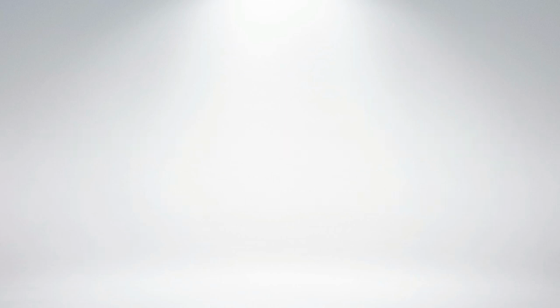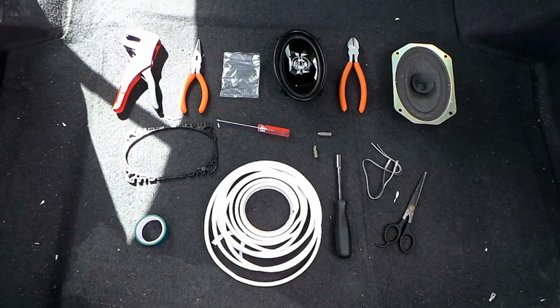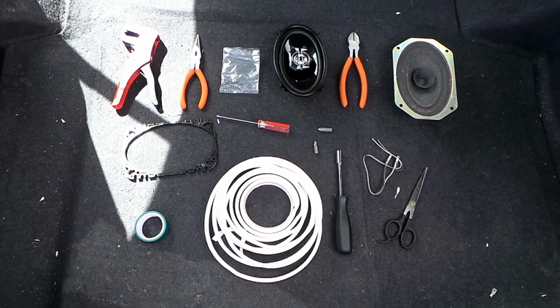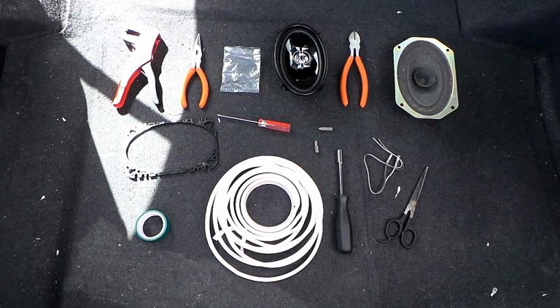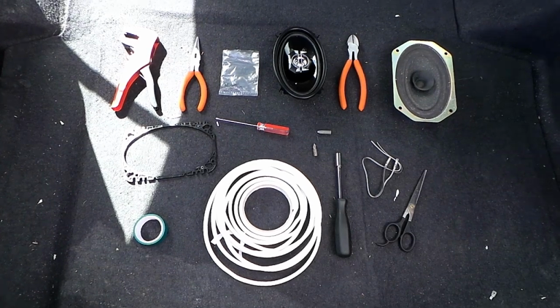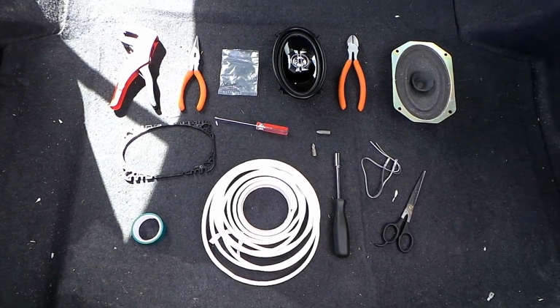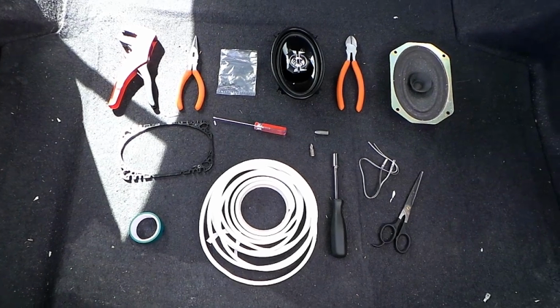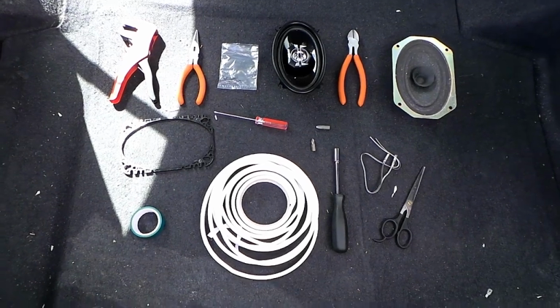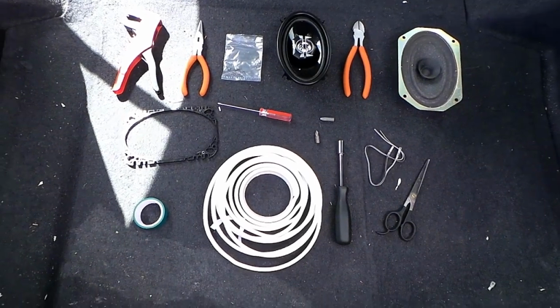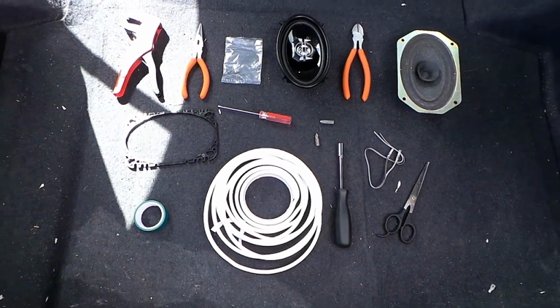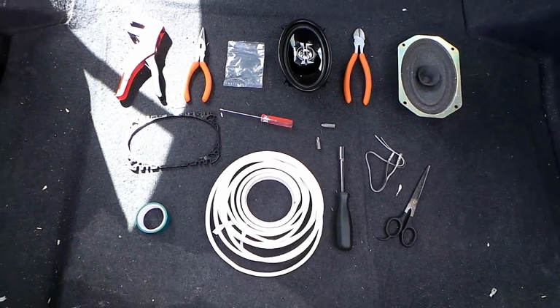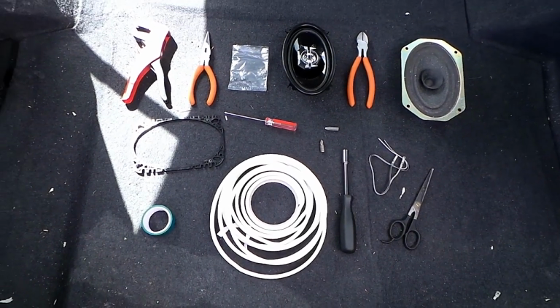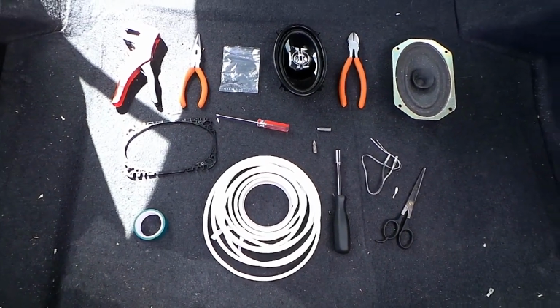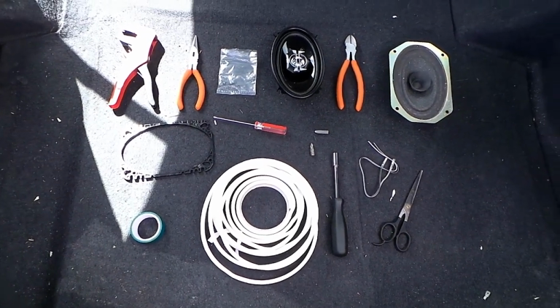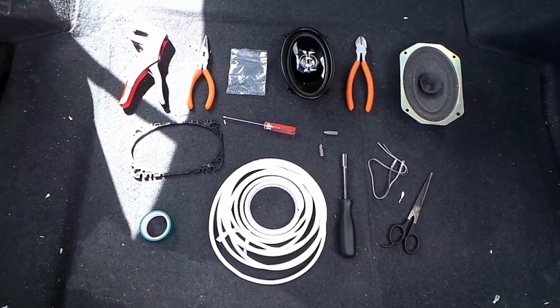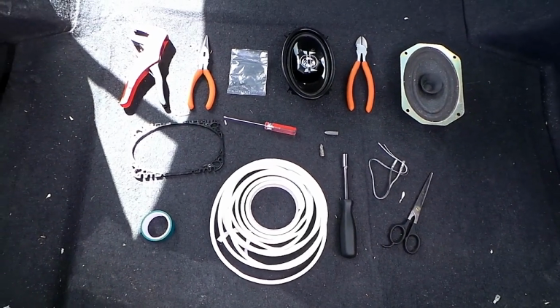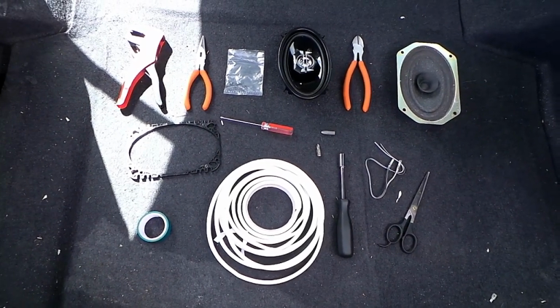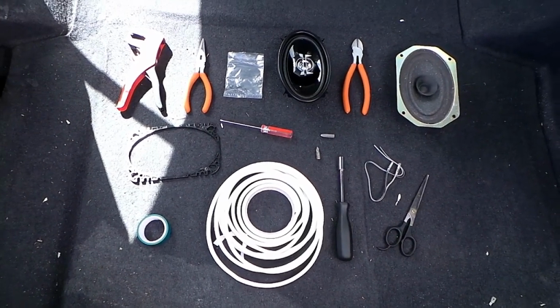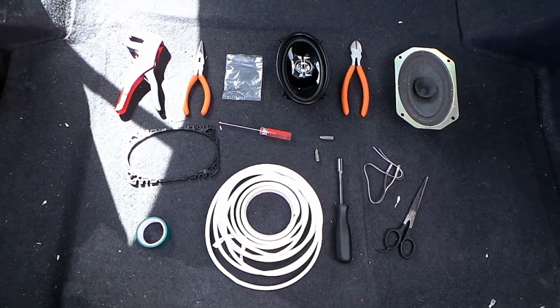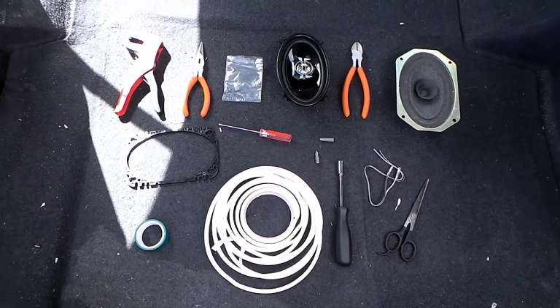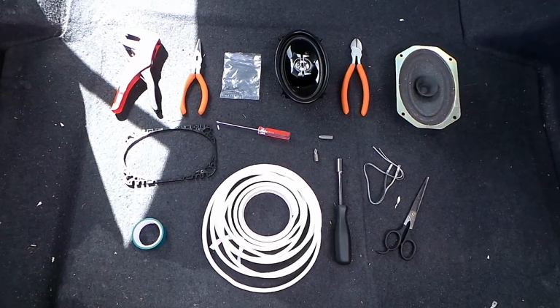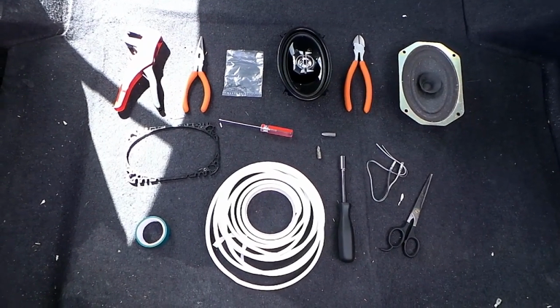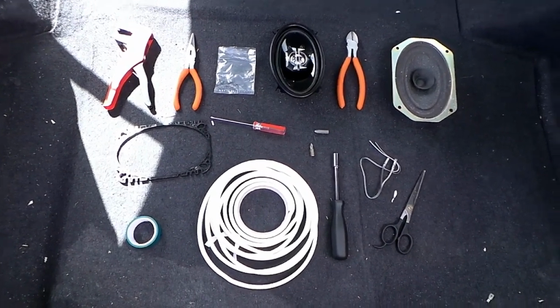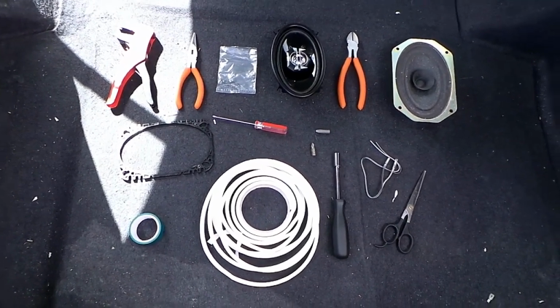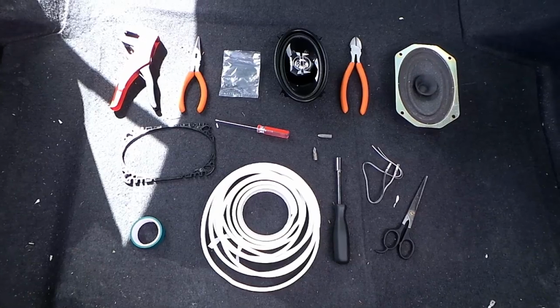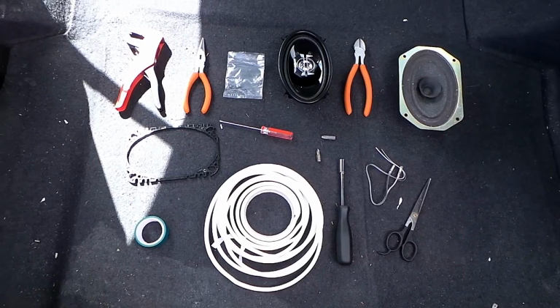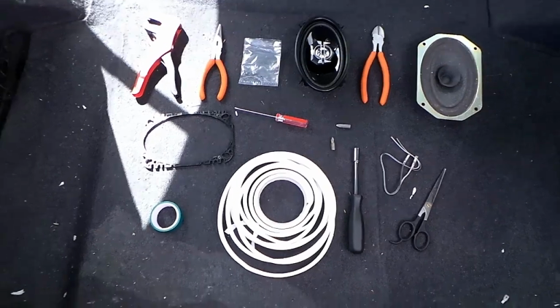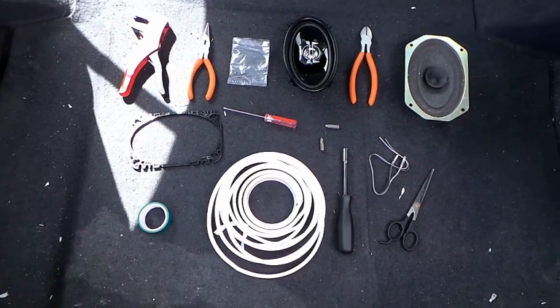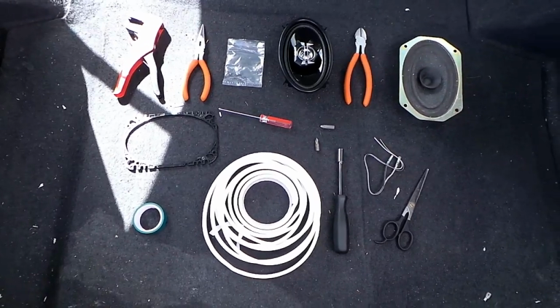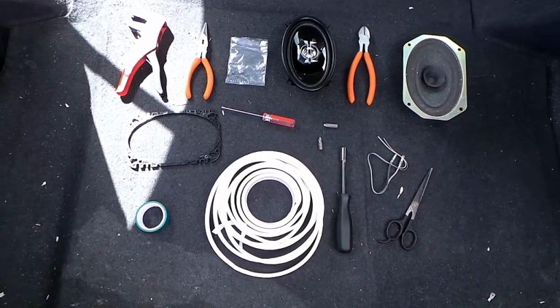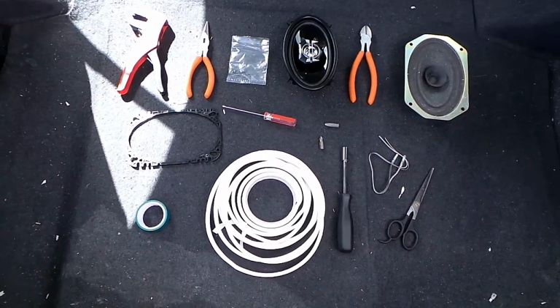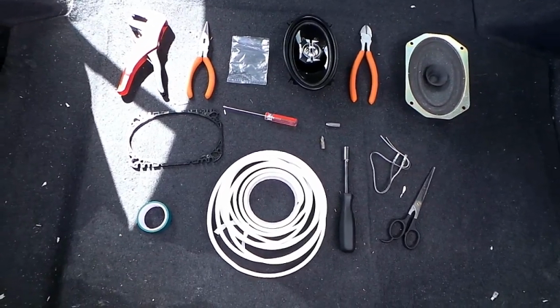Hi YouTubers, how's it going? Today I'll be doing an installation guide on my JVC speakers for my Nissan Almera.